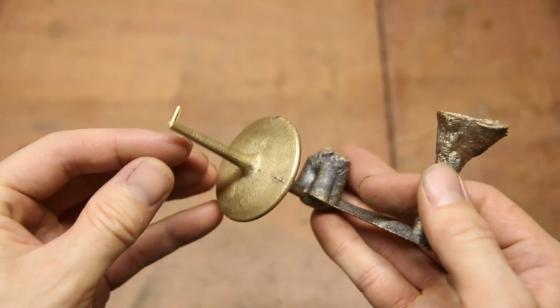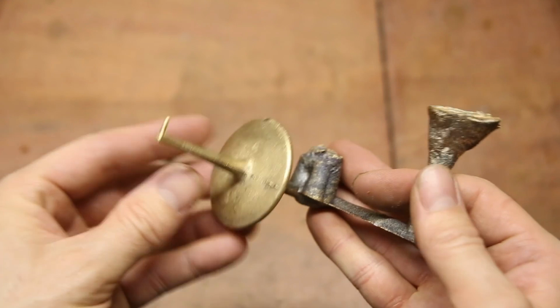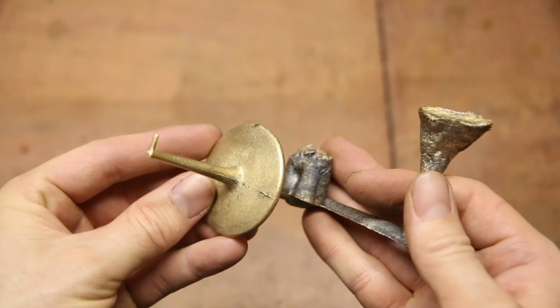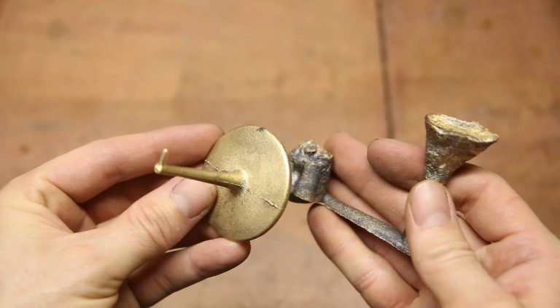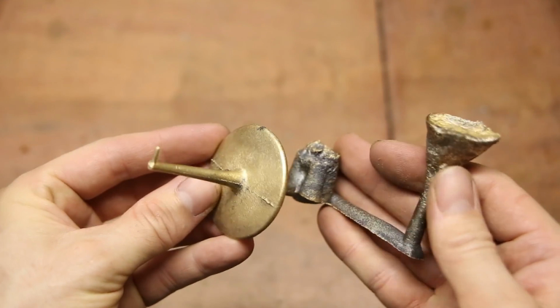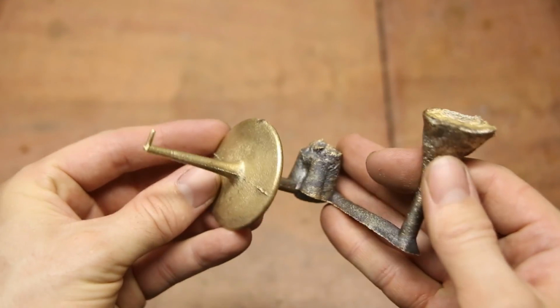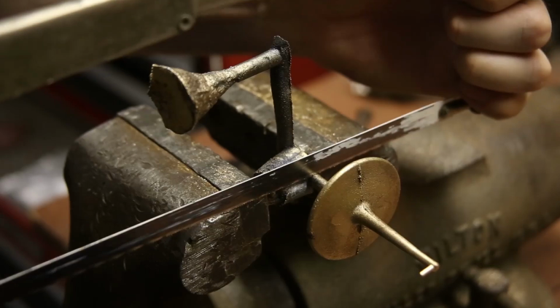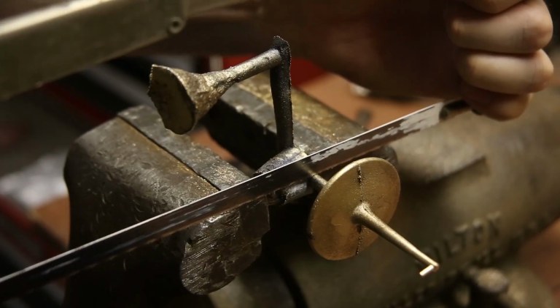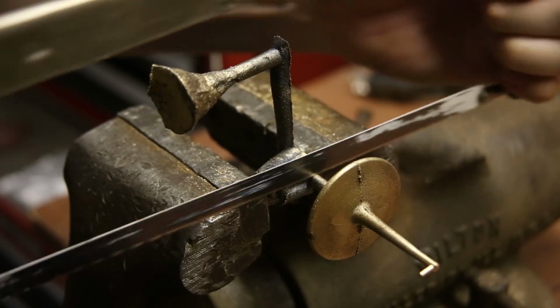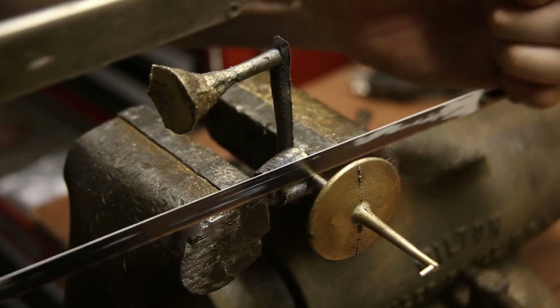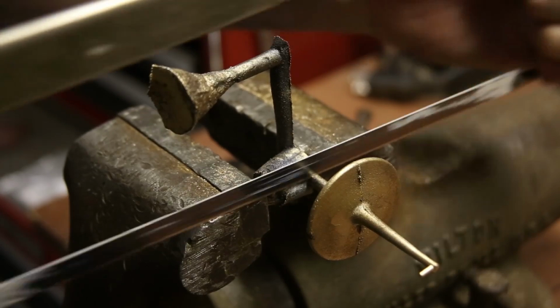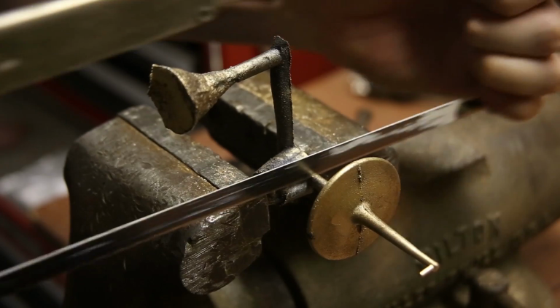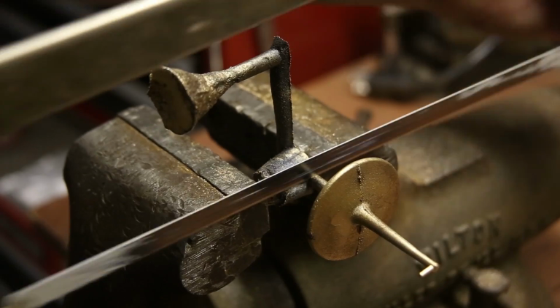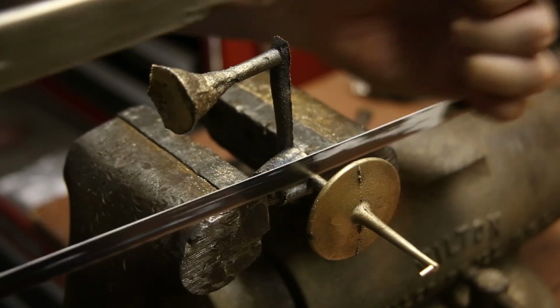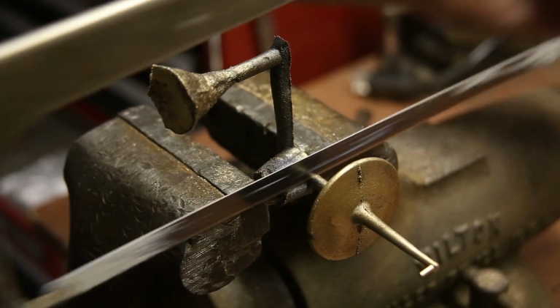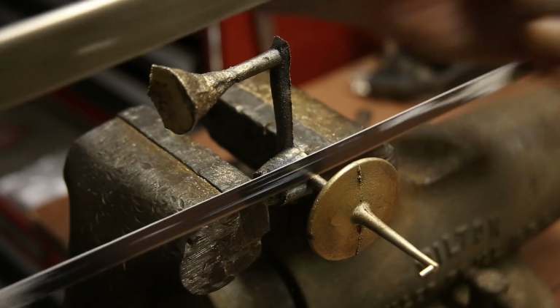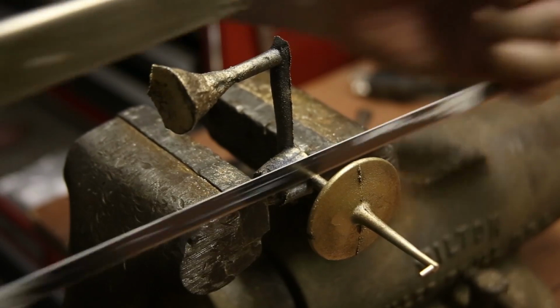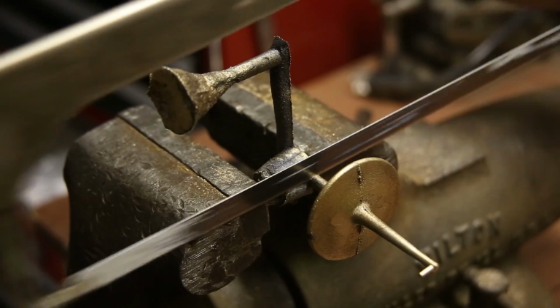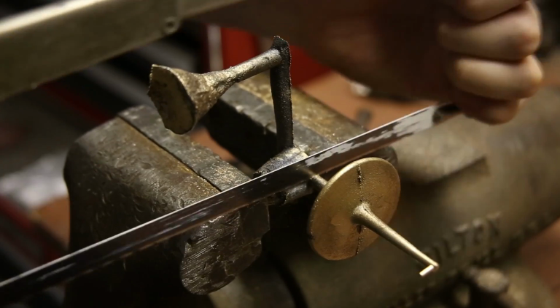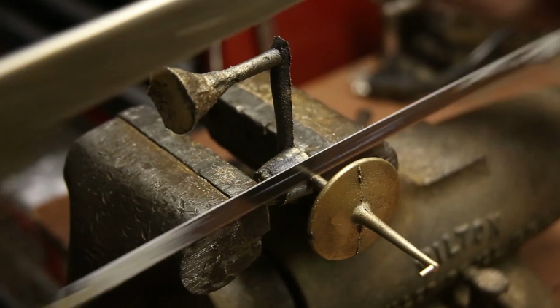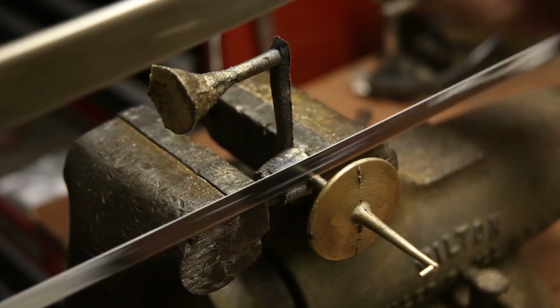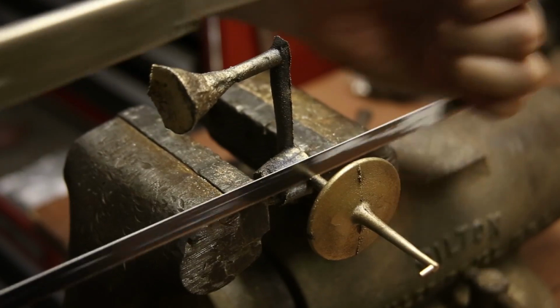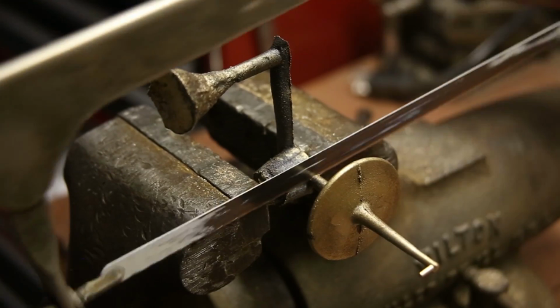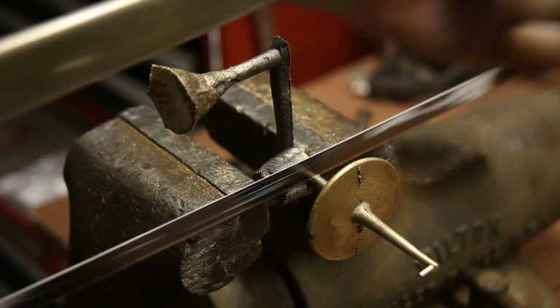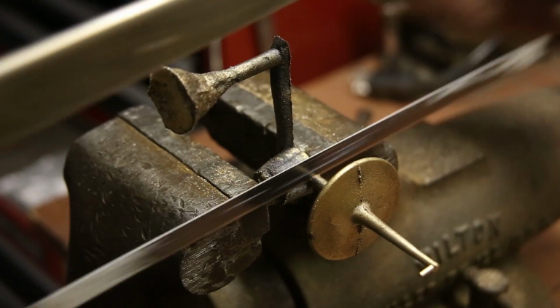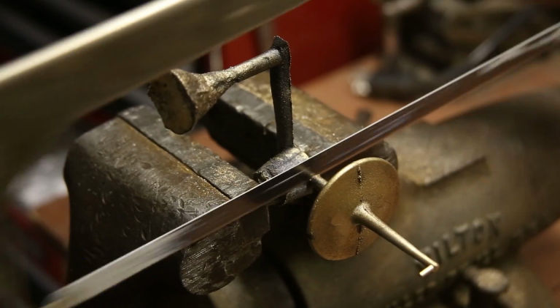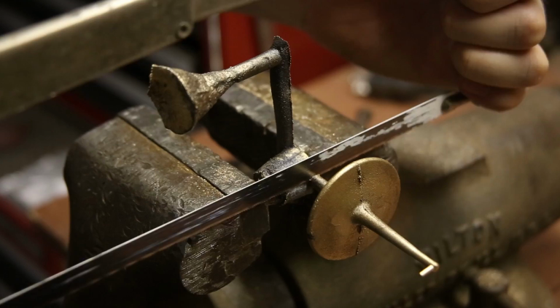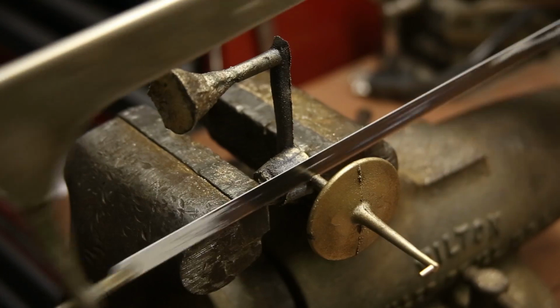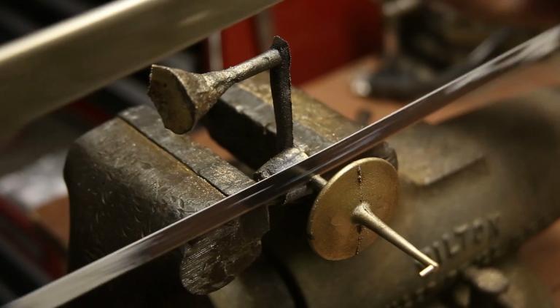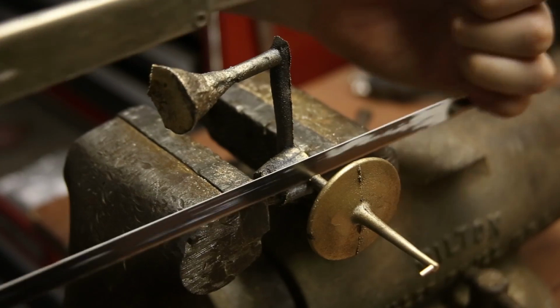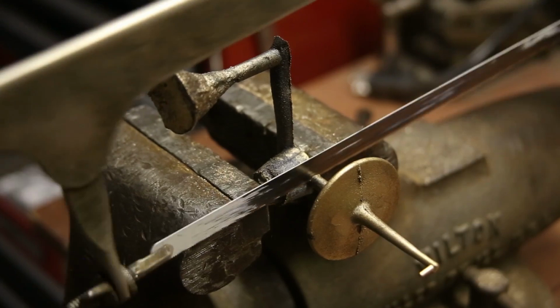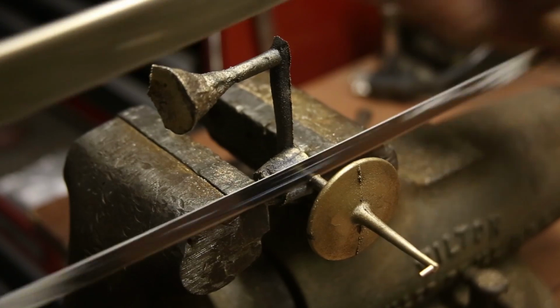I removed the excess metal with a hacksaw, and then lightly filed down the rough areas before taking it over to the lathe.